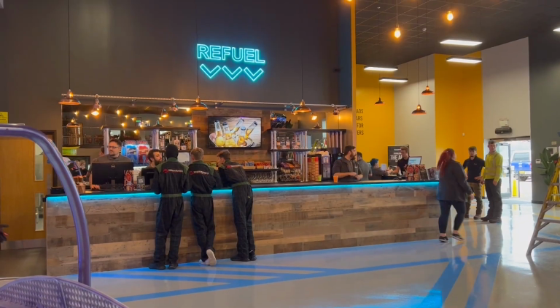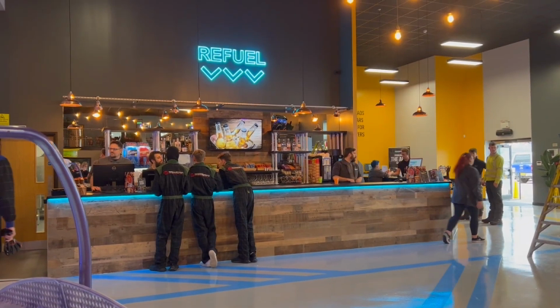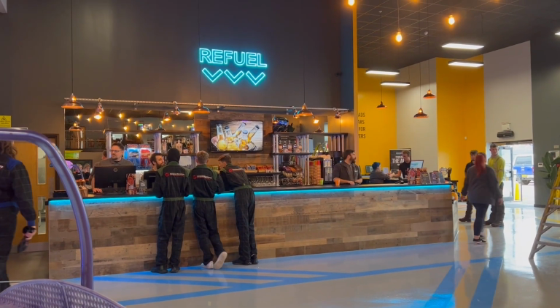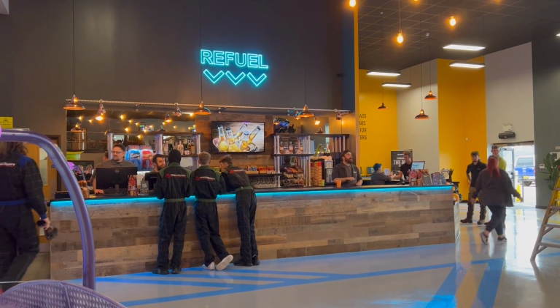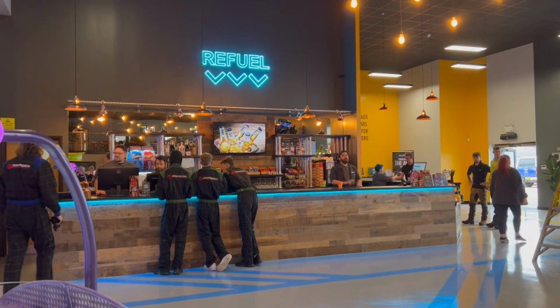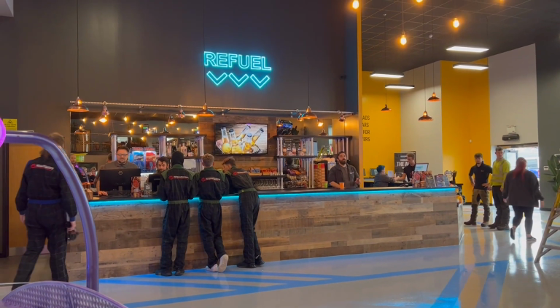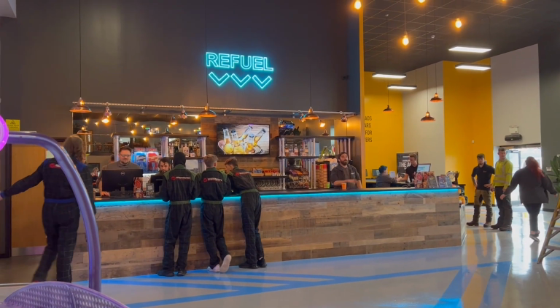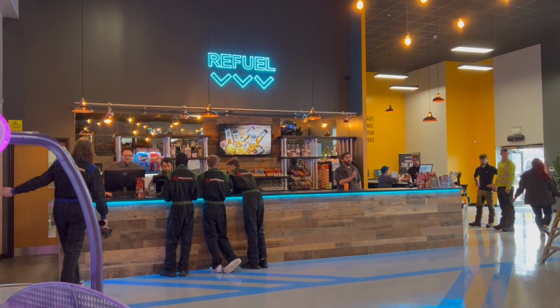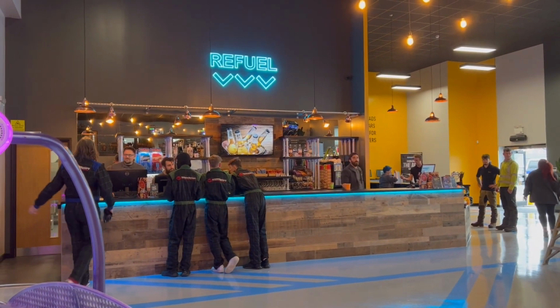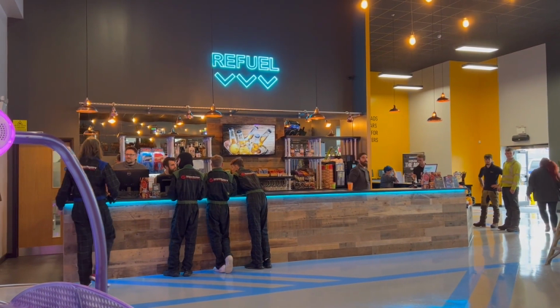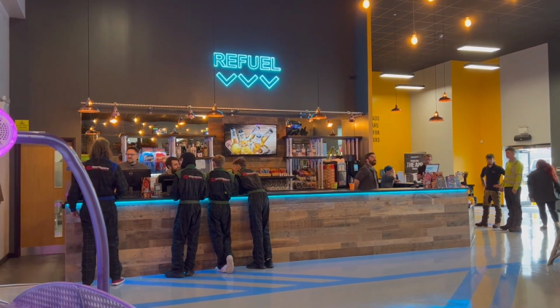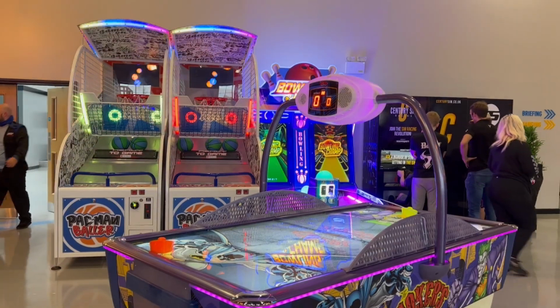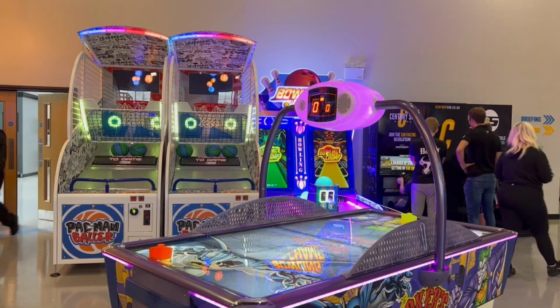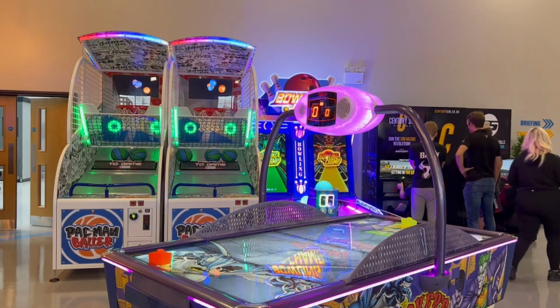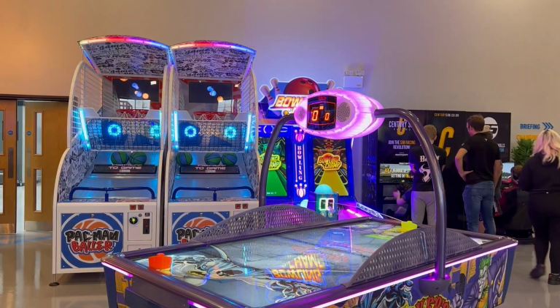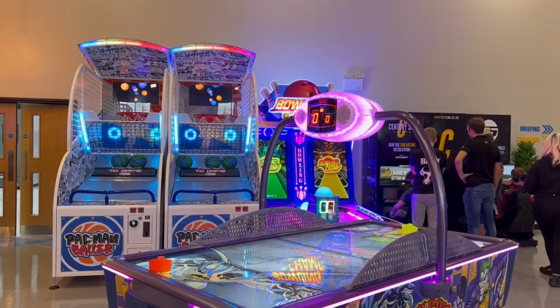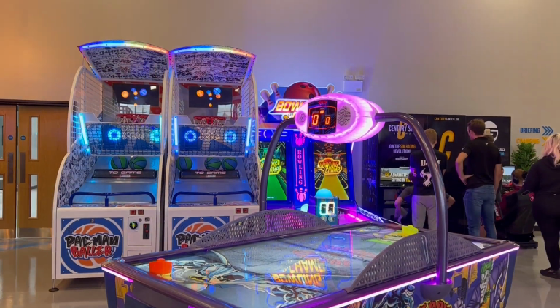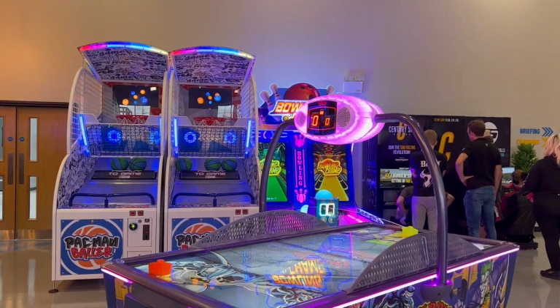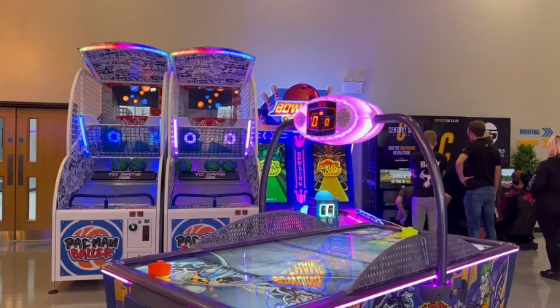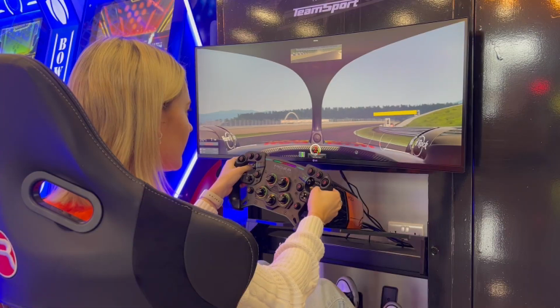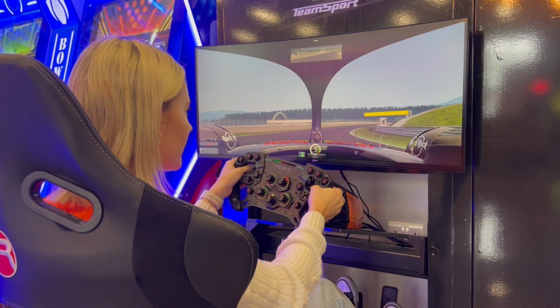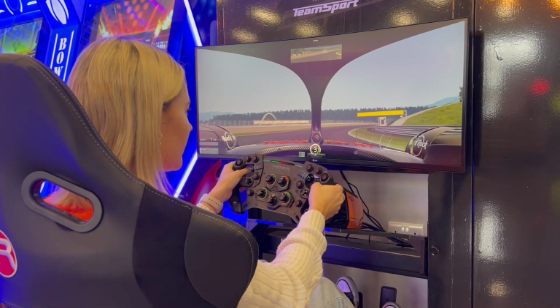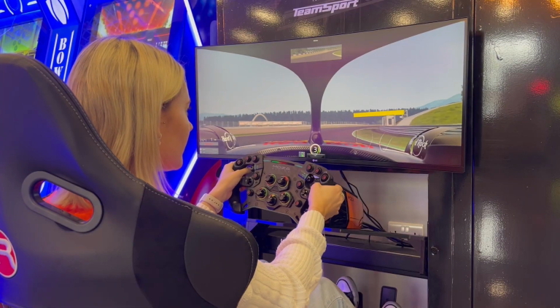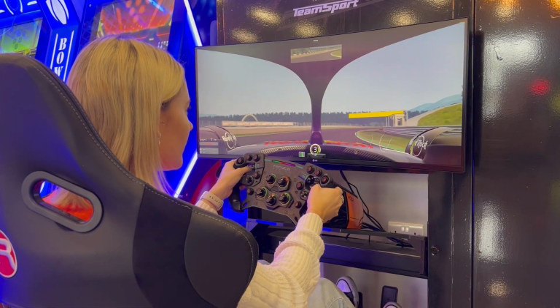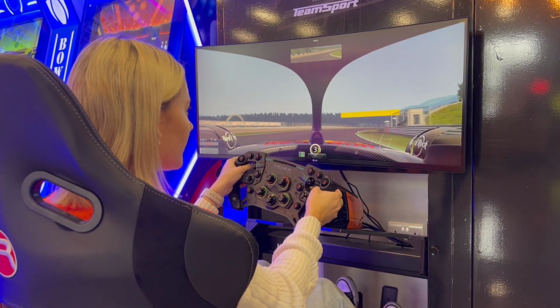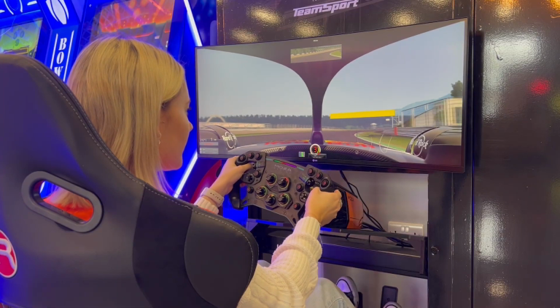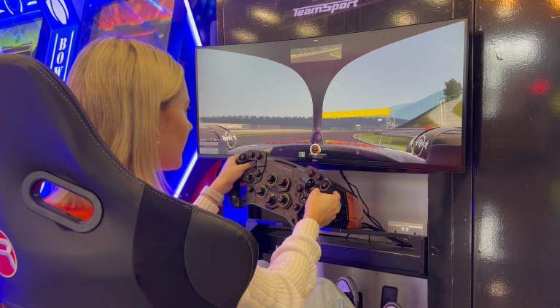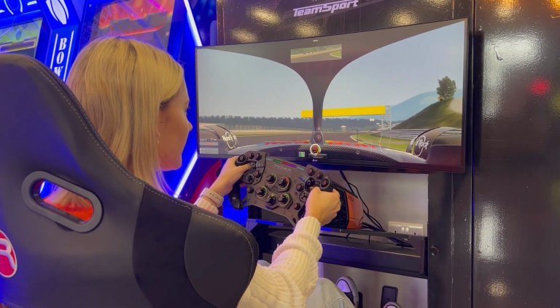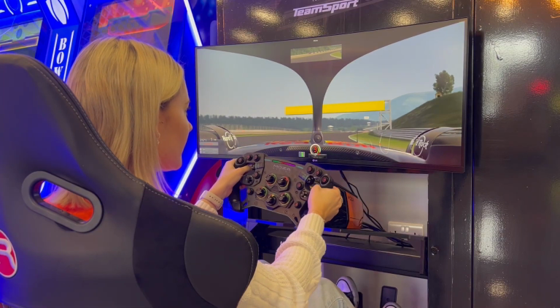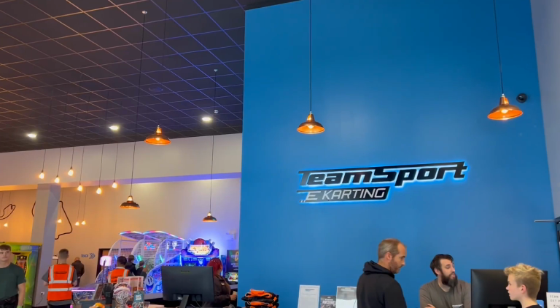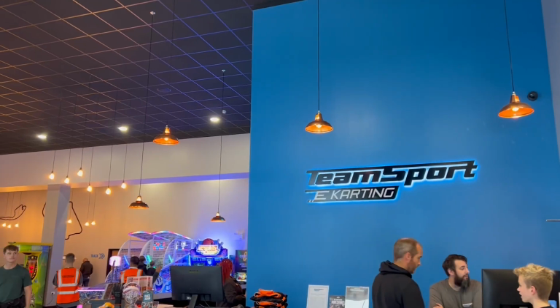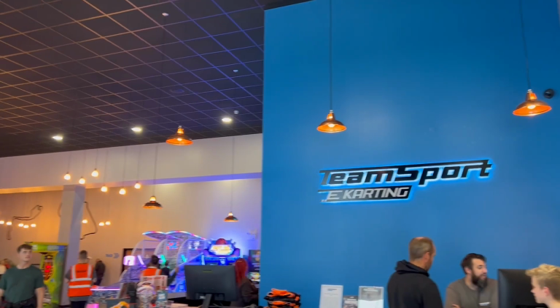Customers are now able to enjoy a drink at the new bar, play some arcade games, have a go at the car simulation, or even have a round of mini golf.